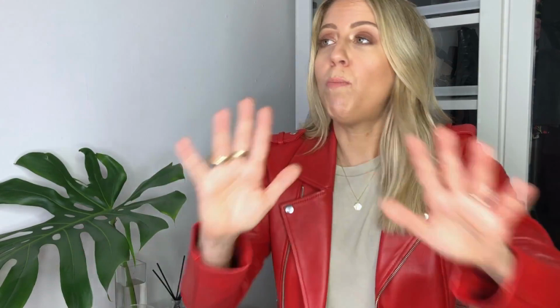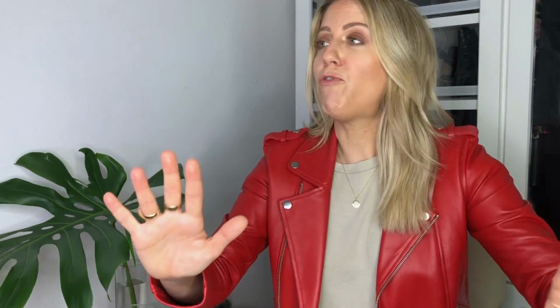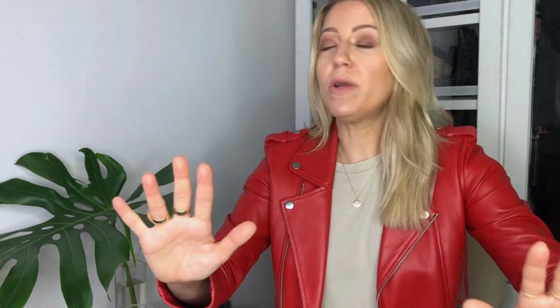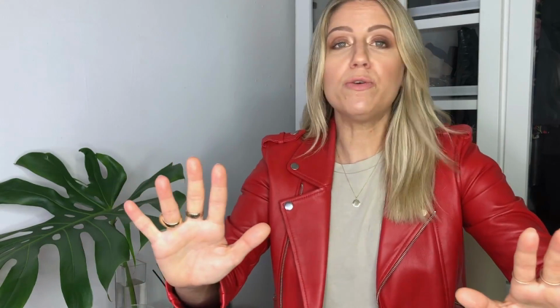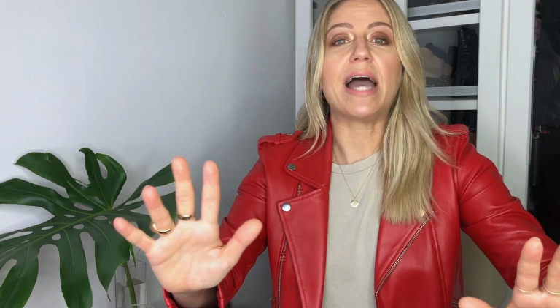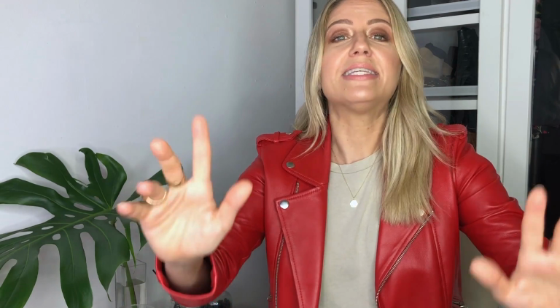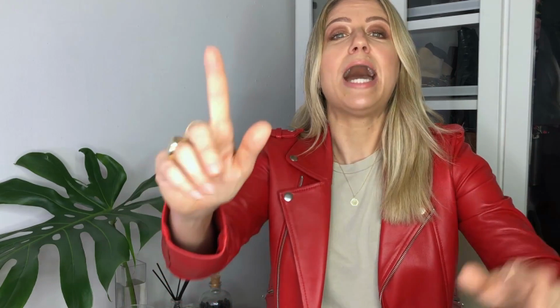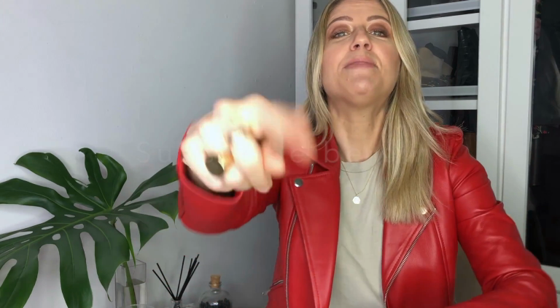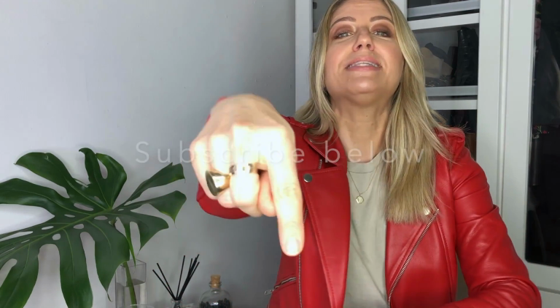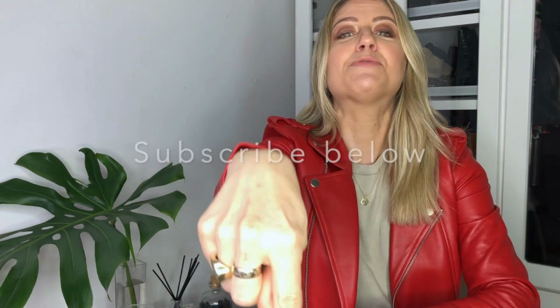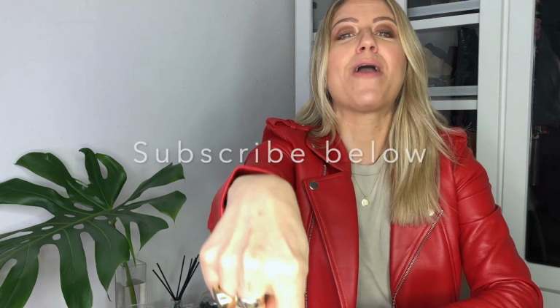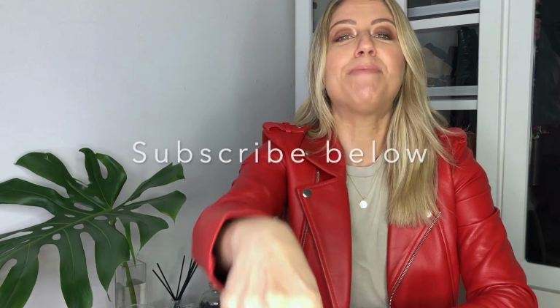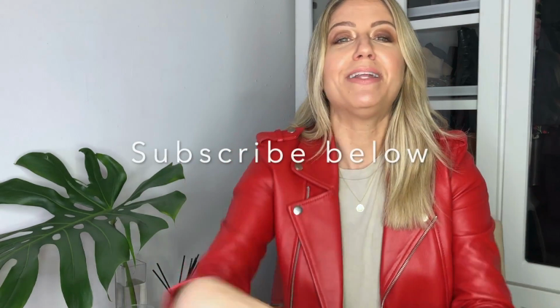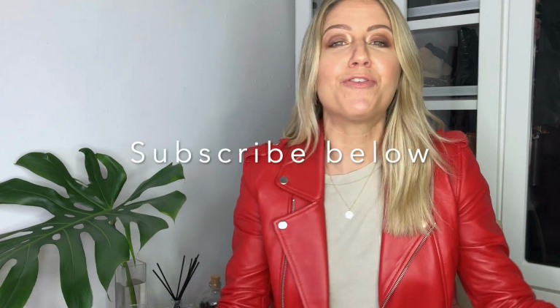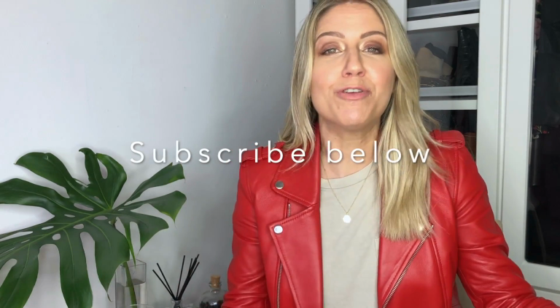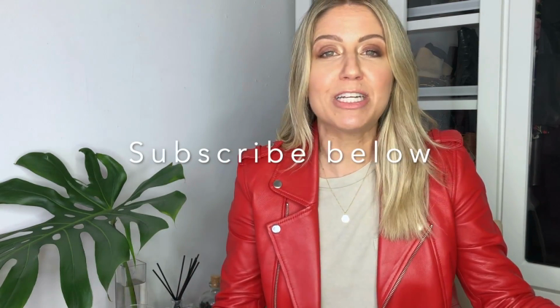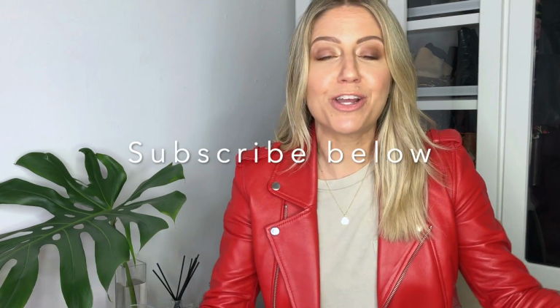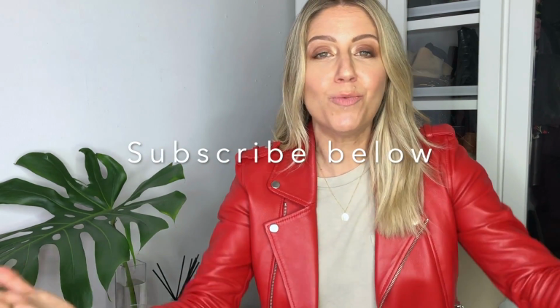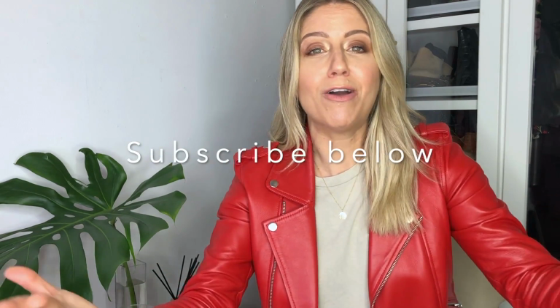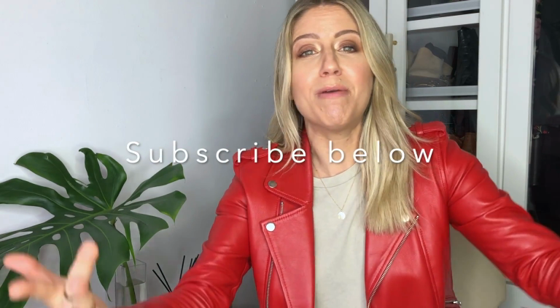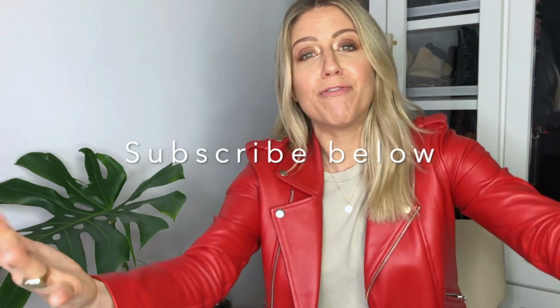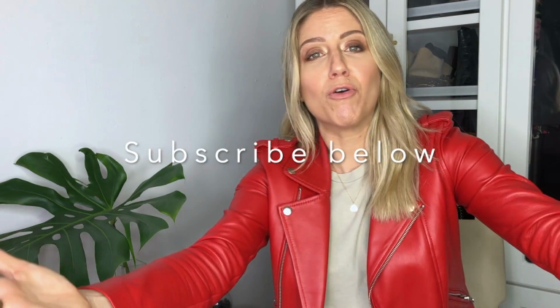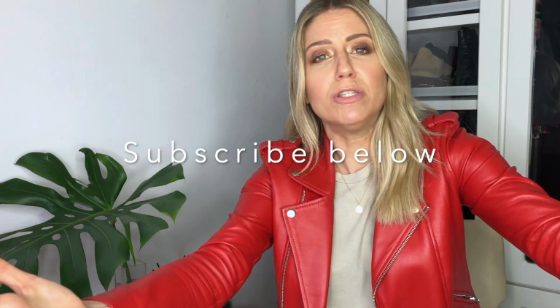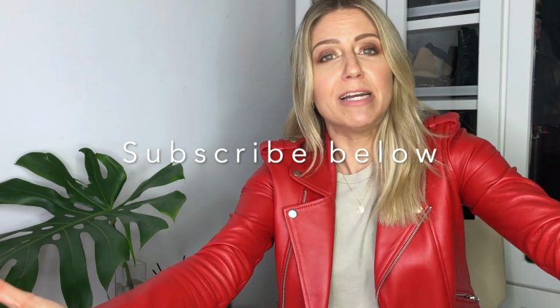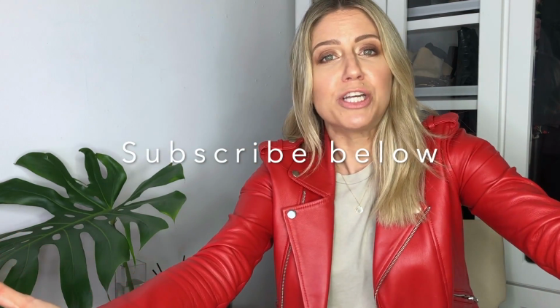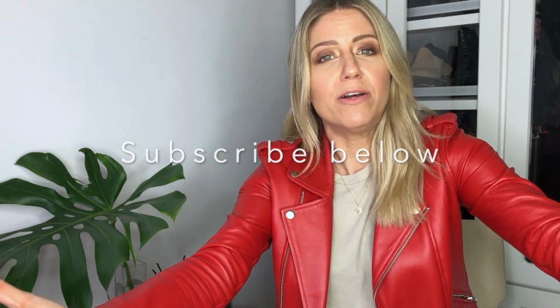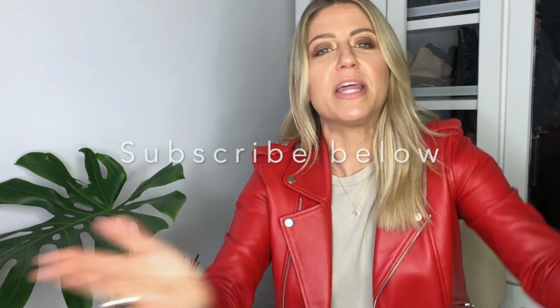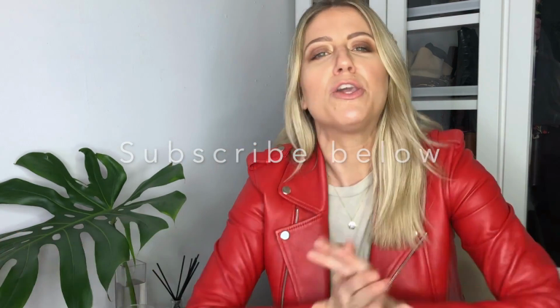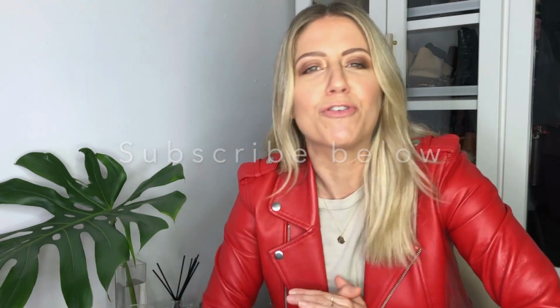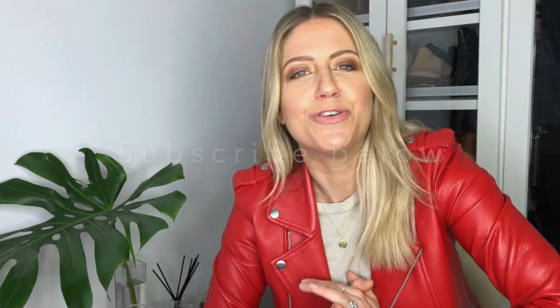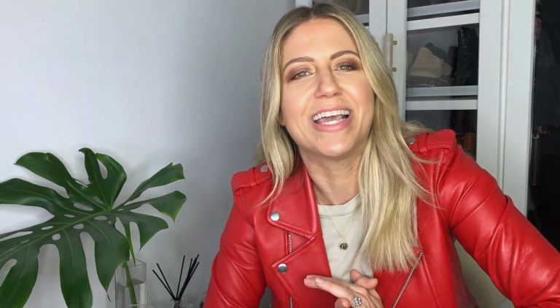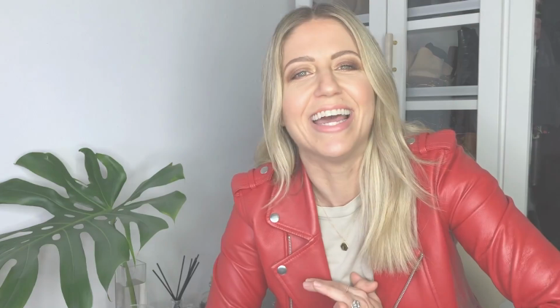Before we get into it, tap that subscribe button if you're new to my channel — welcome! And if you're returning, thank you for tuning in.